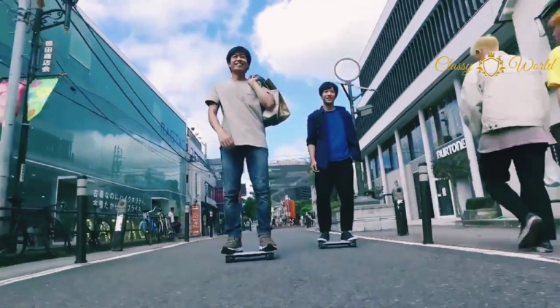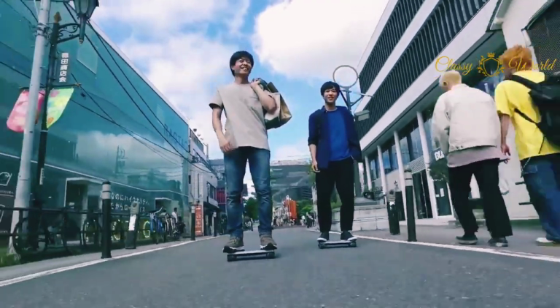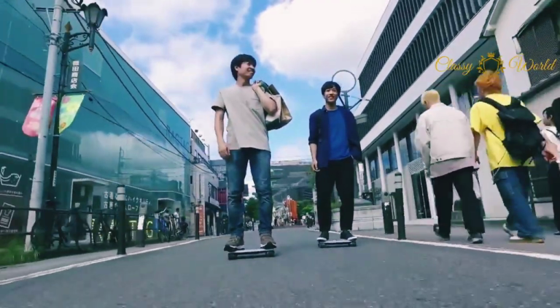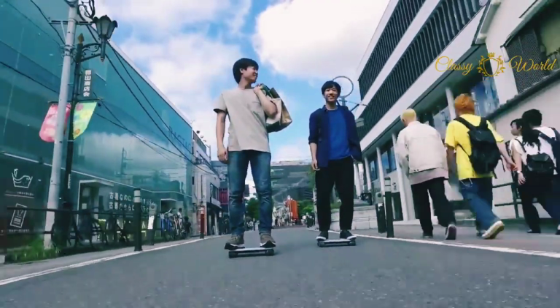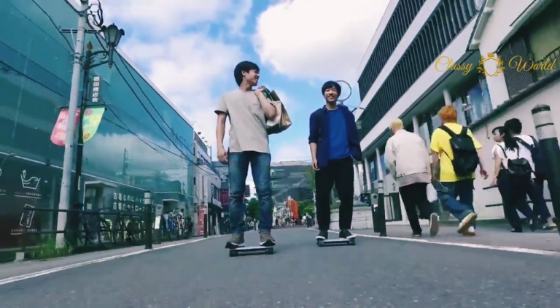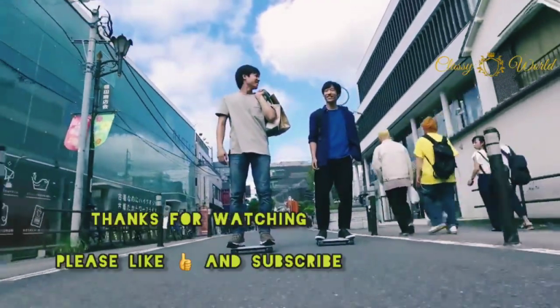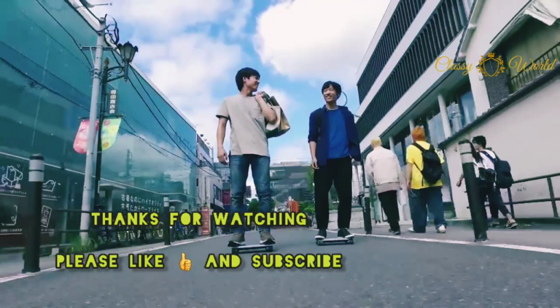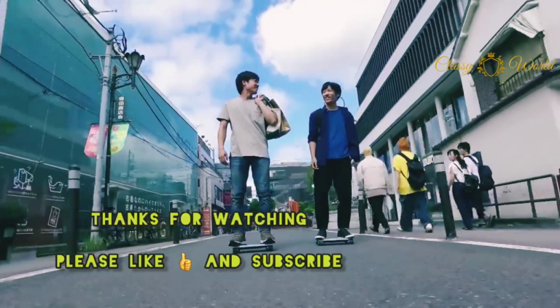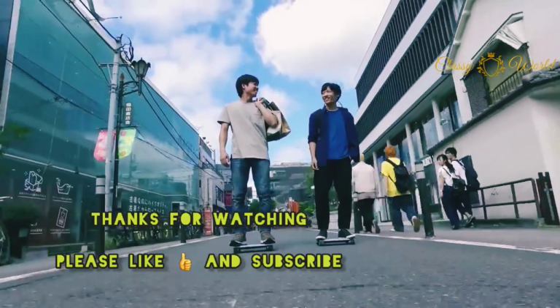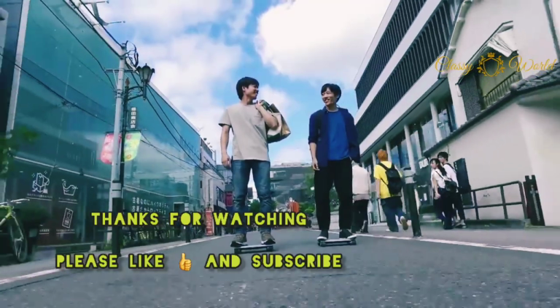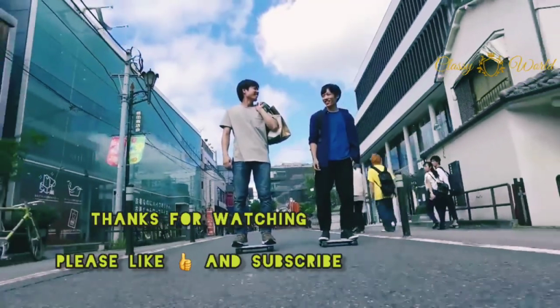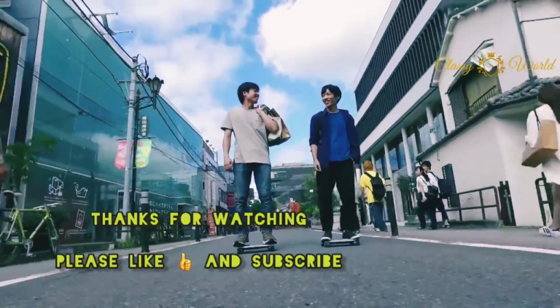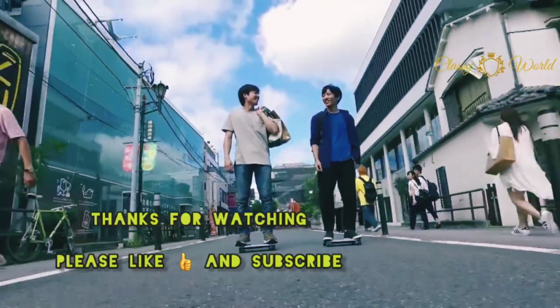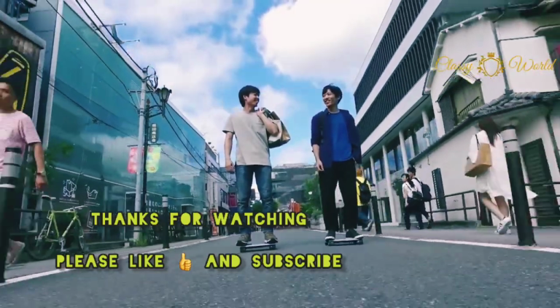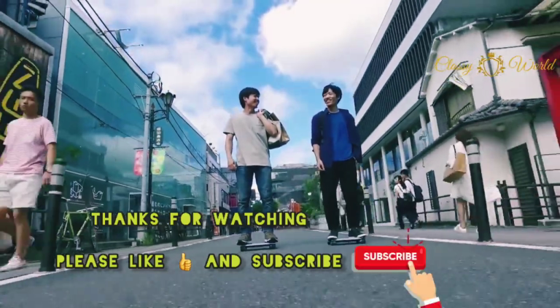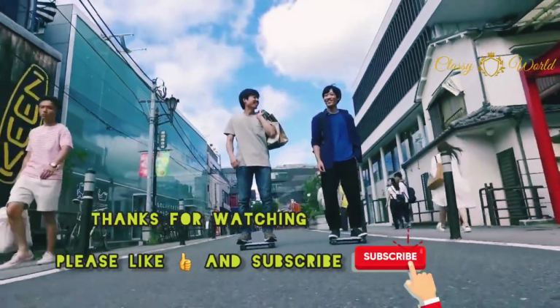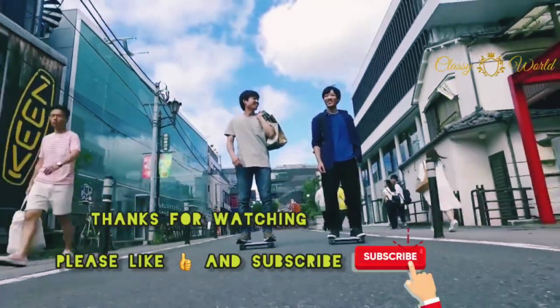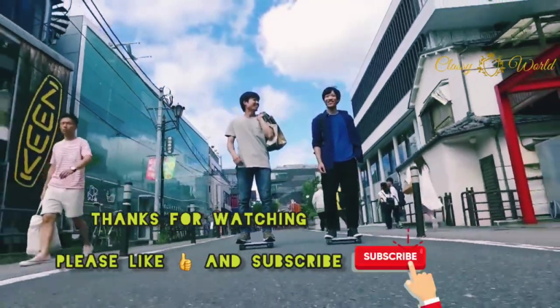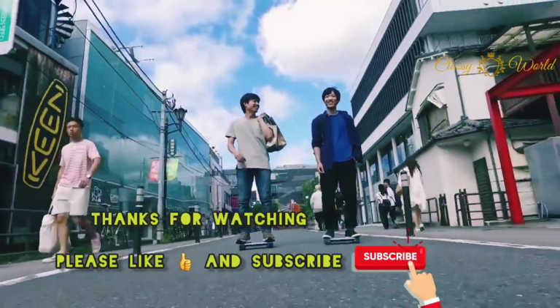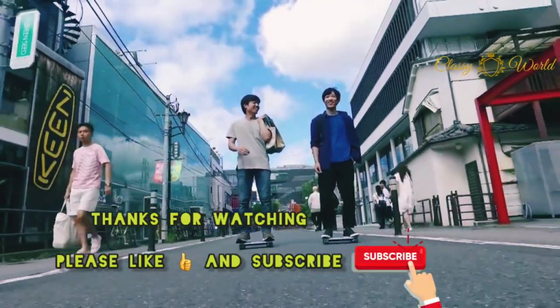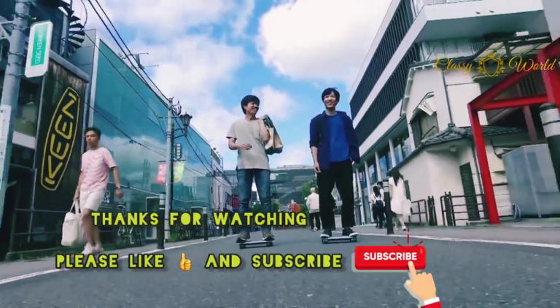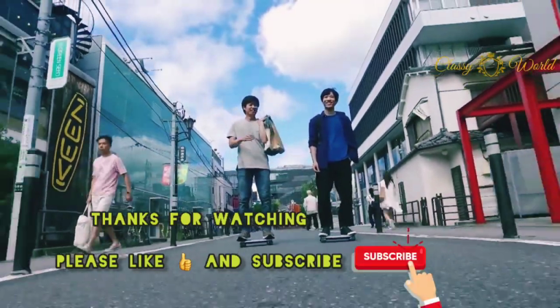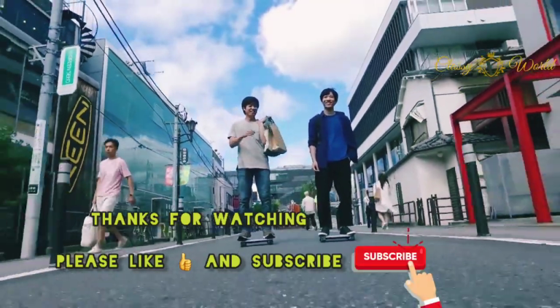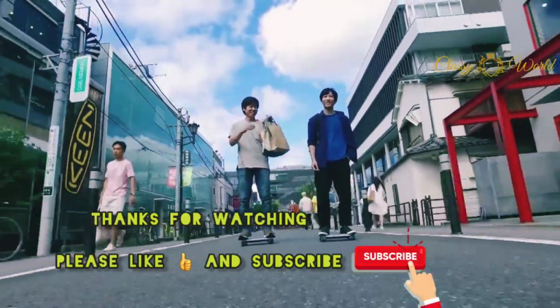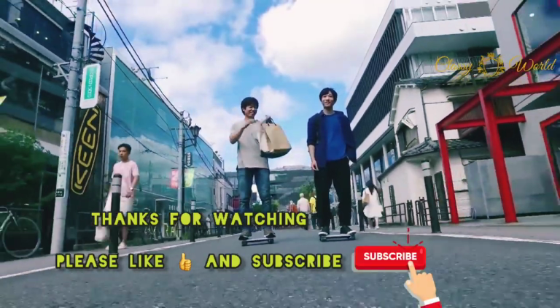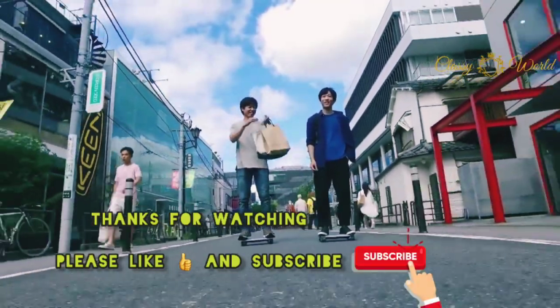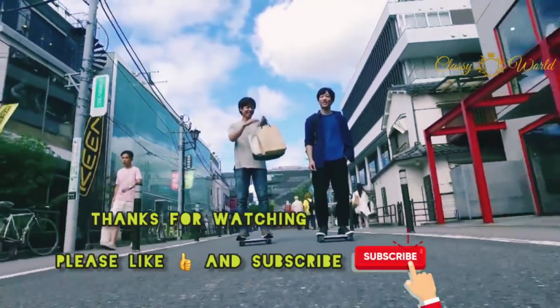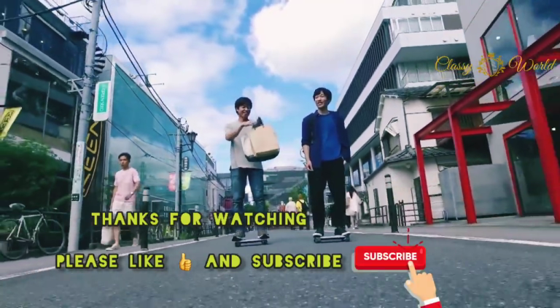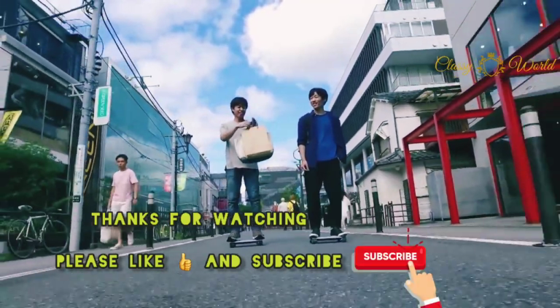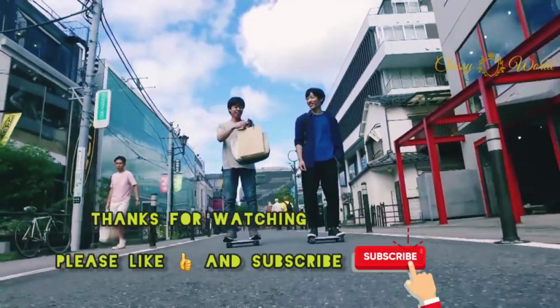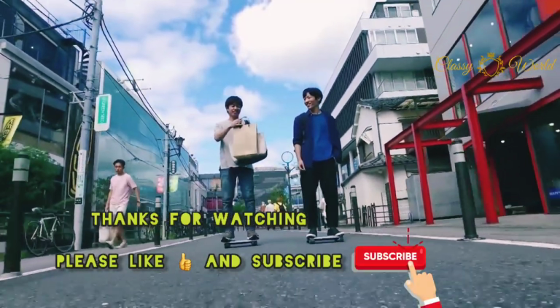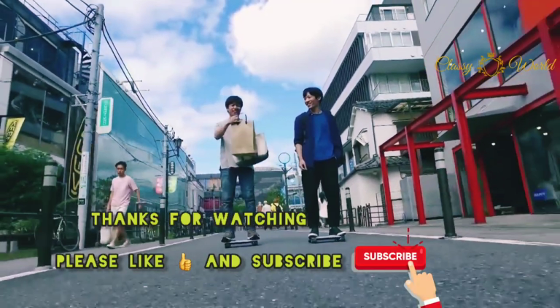And here we come to the end. Thank you for liking and subscribing, and thank you for watching my channel.